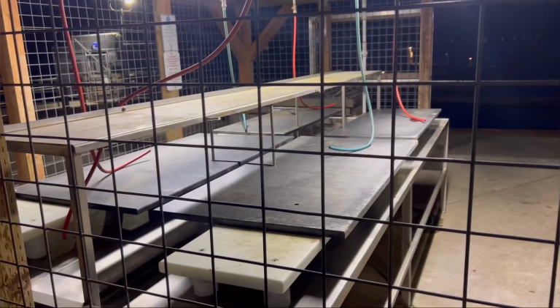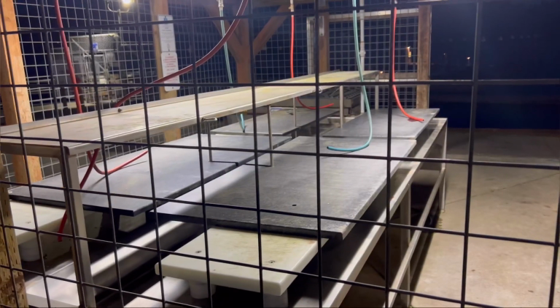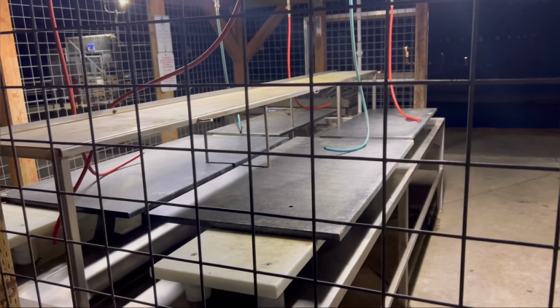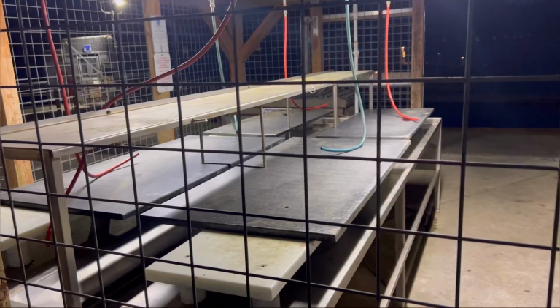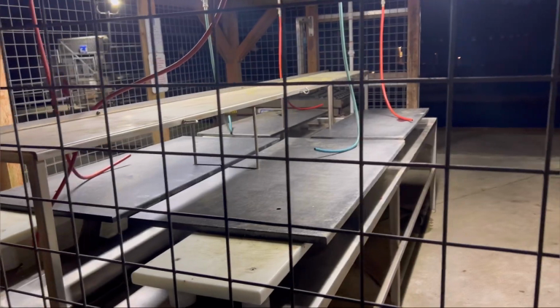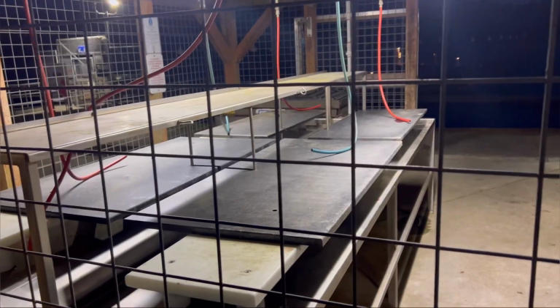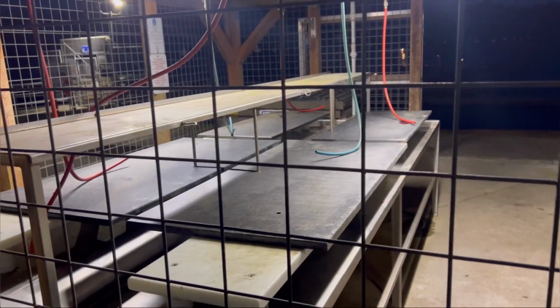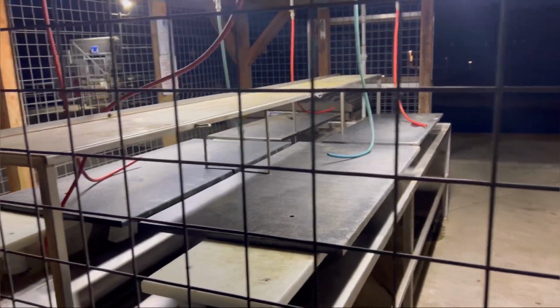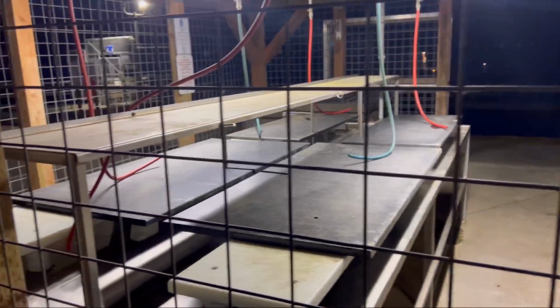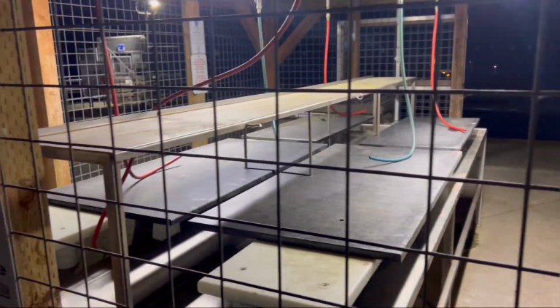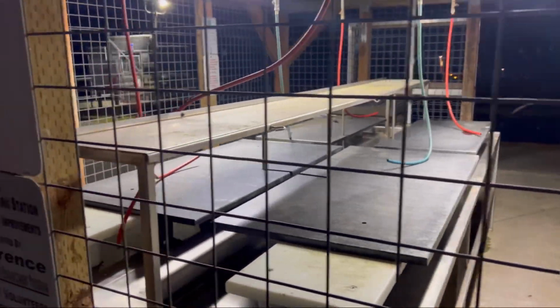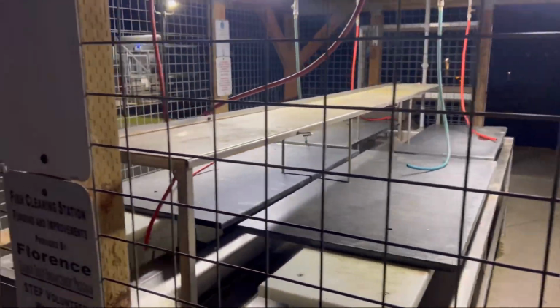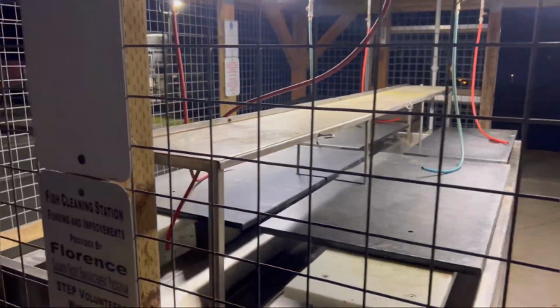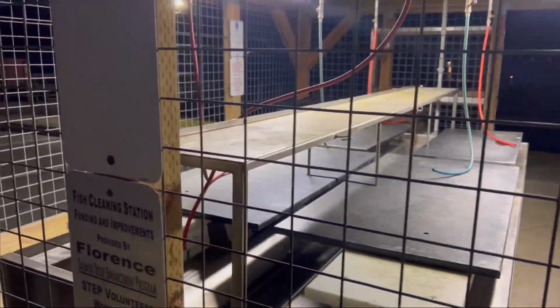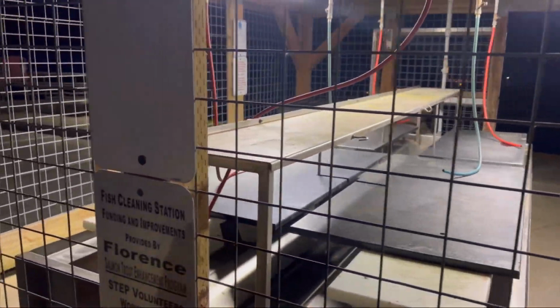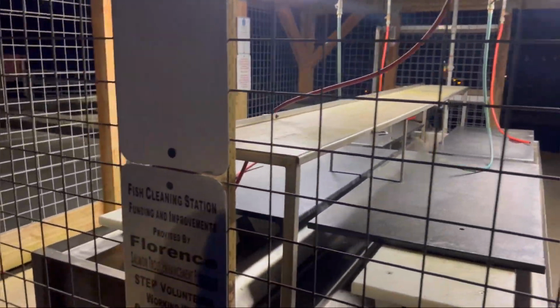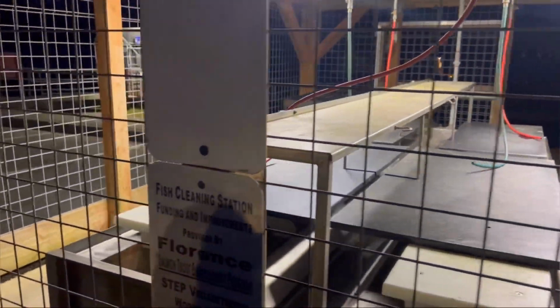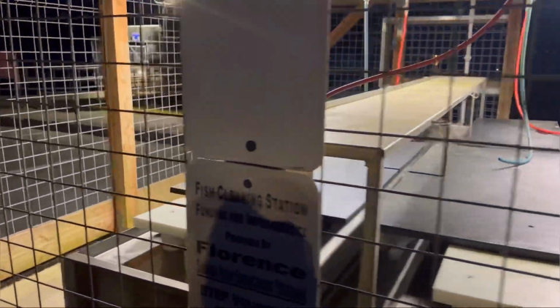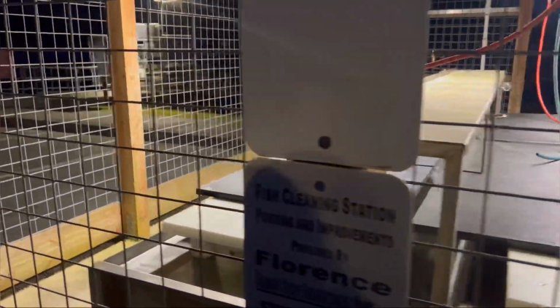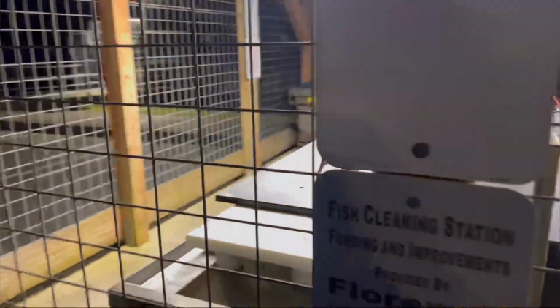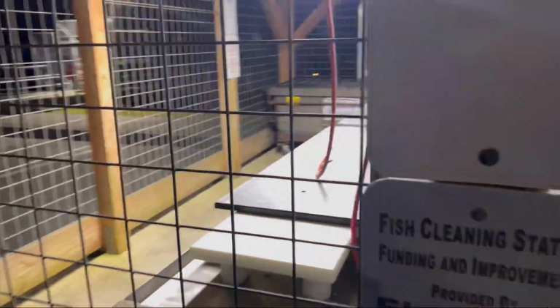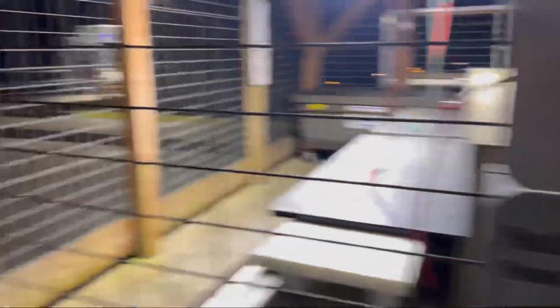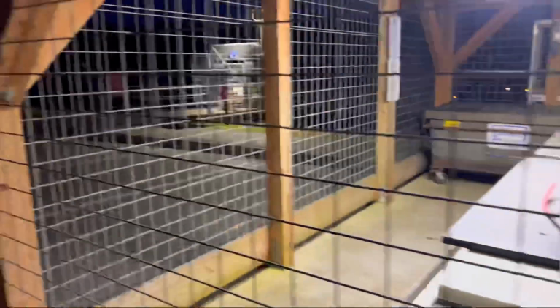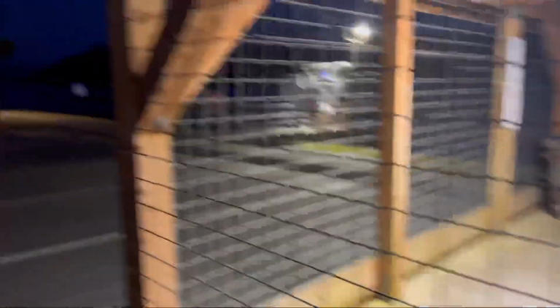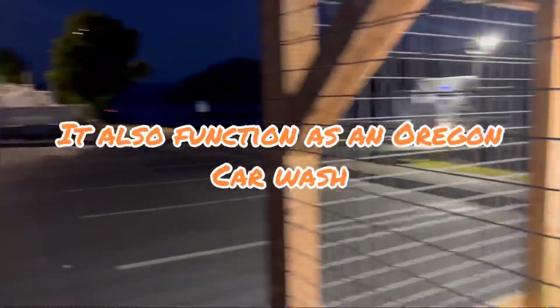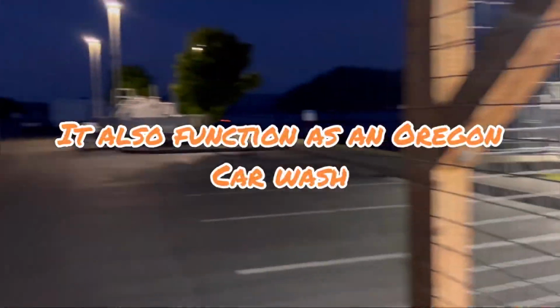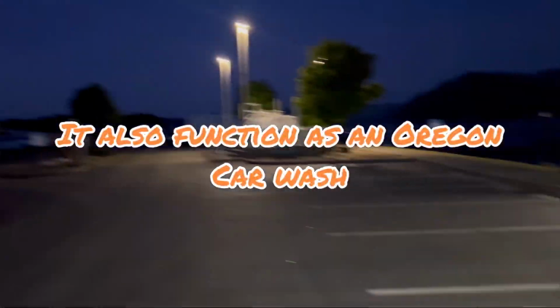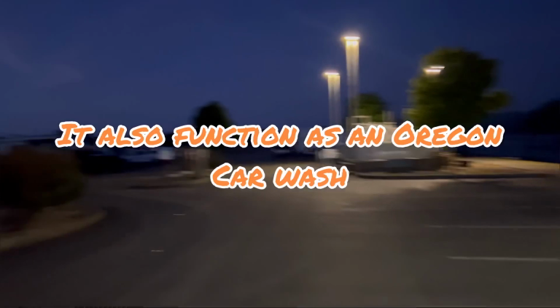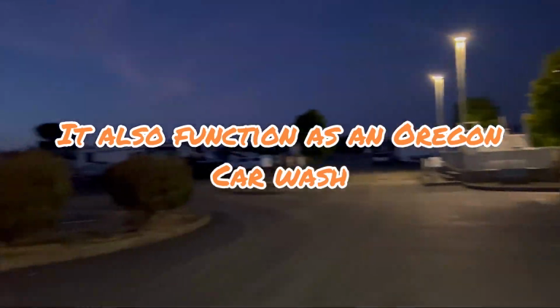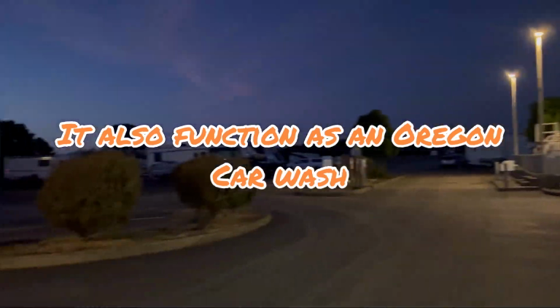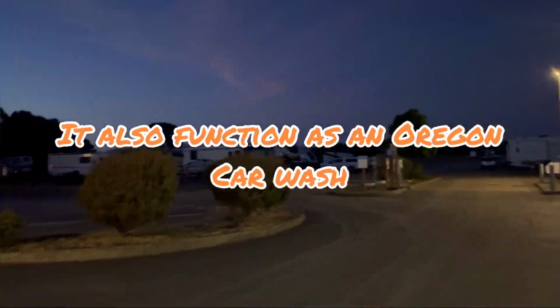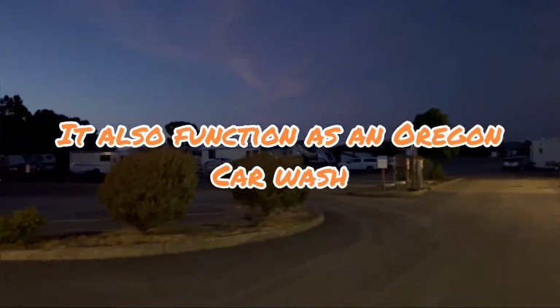If you get to do some fishing while you're here, there's a fish cleaning station right here next to the RV park.